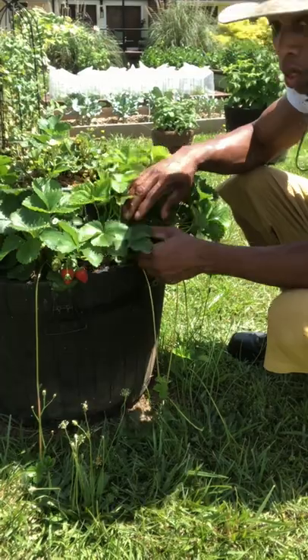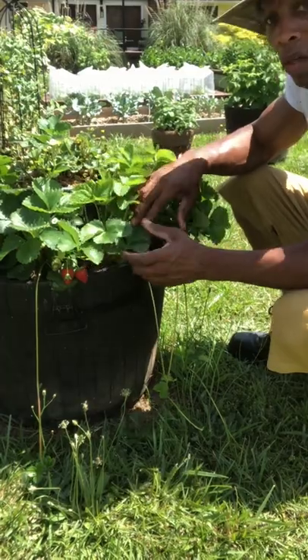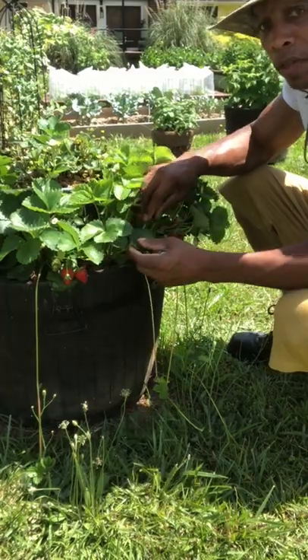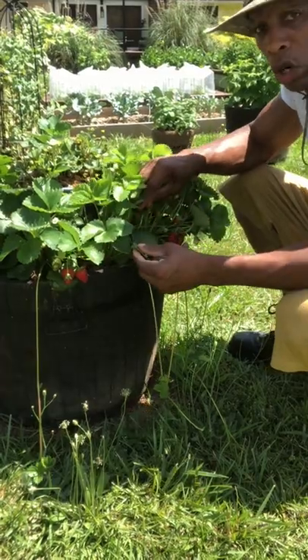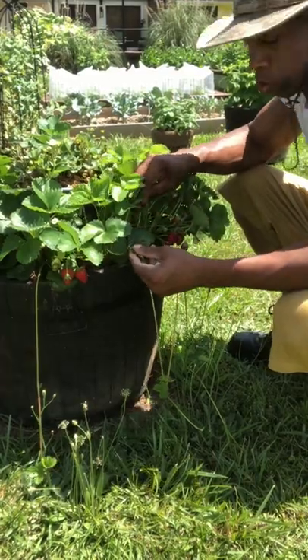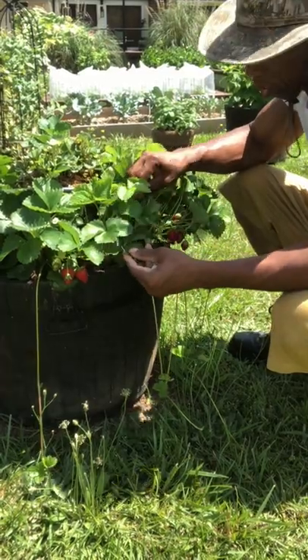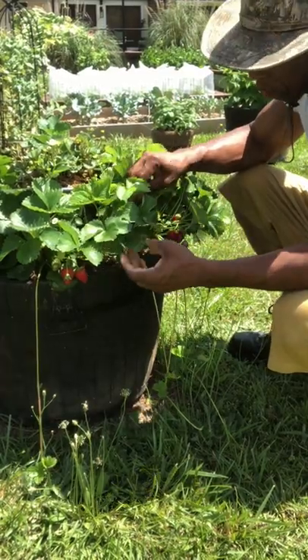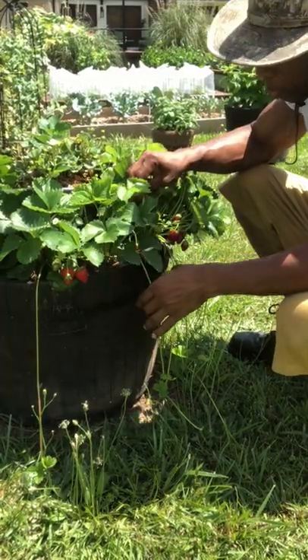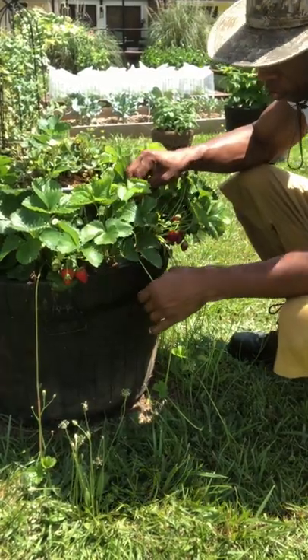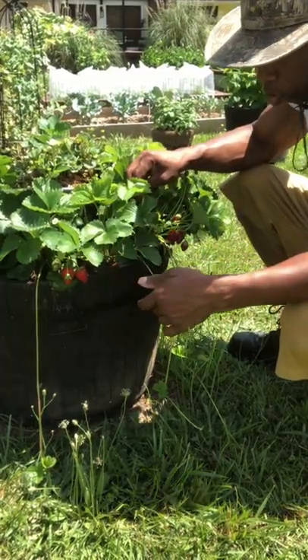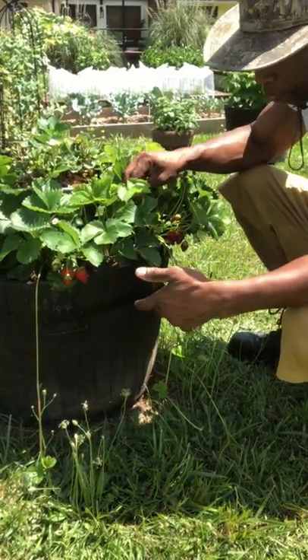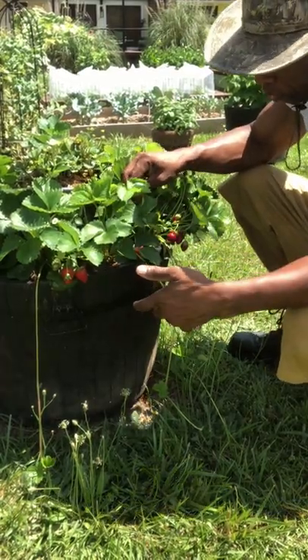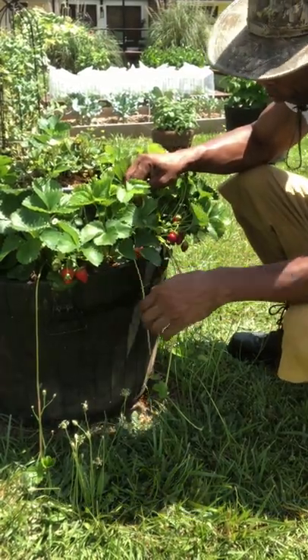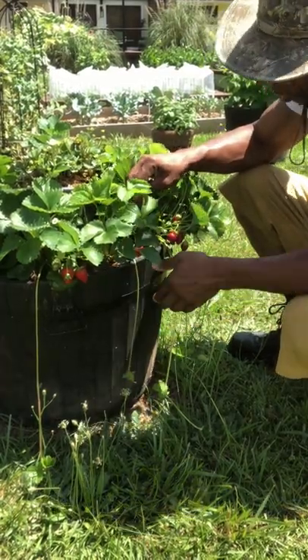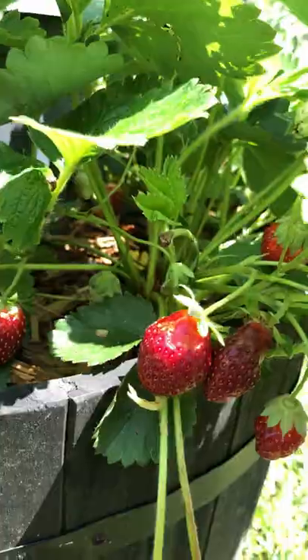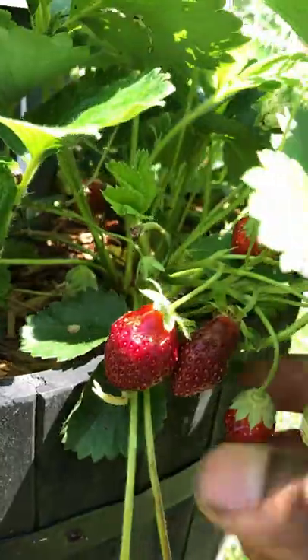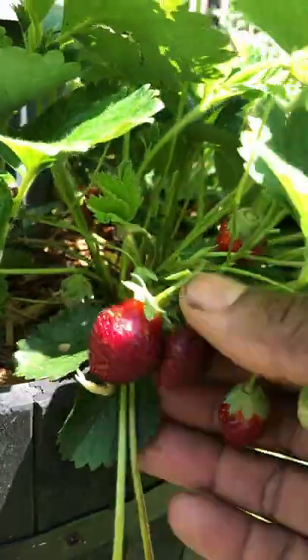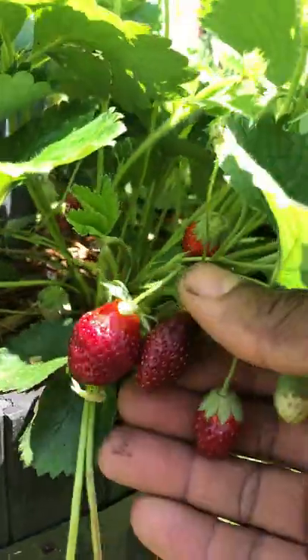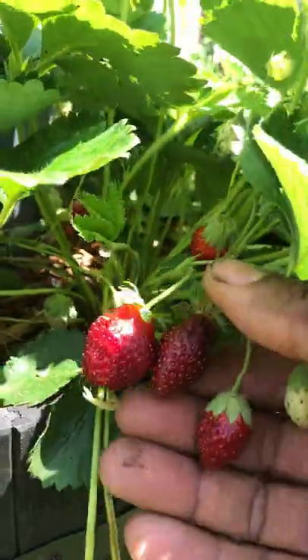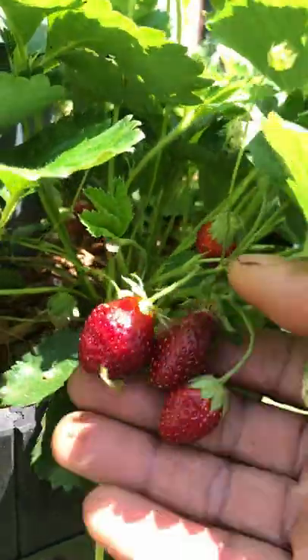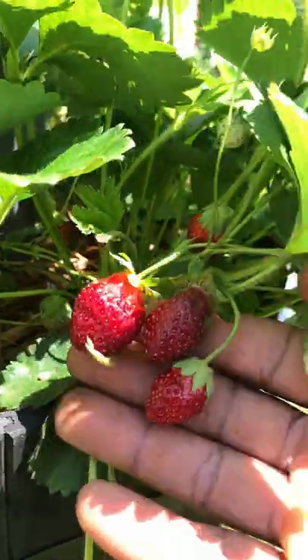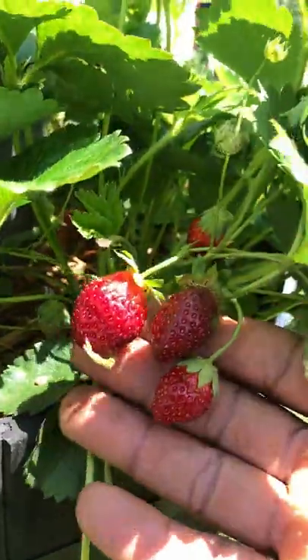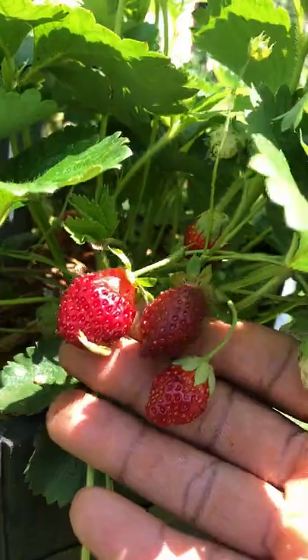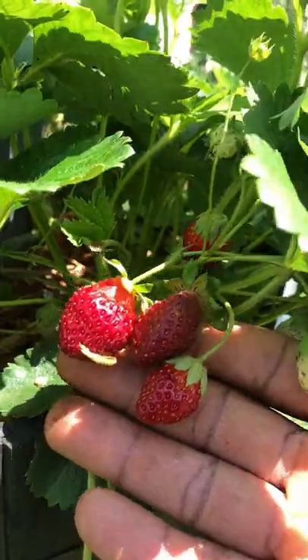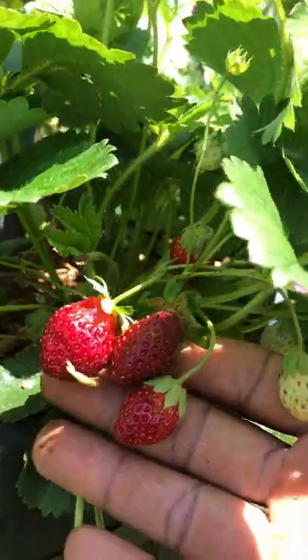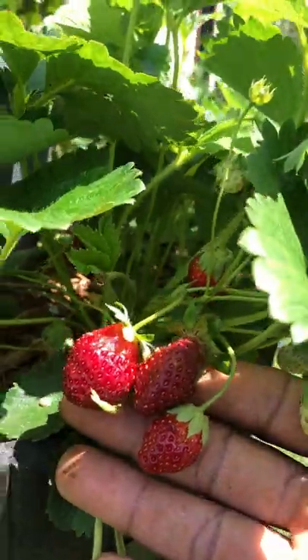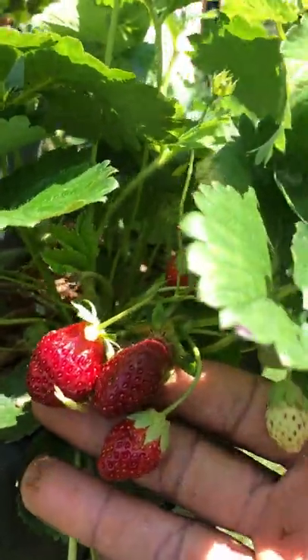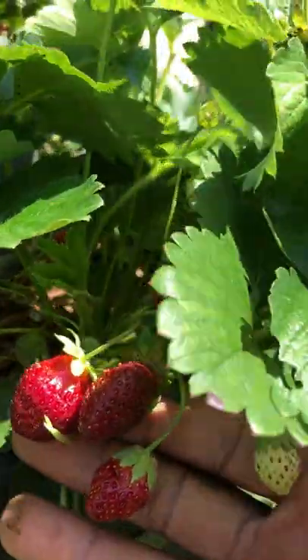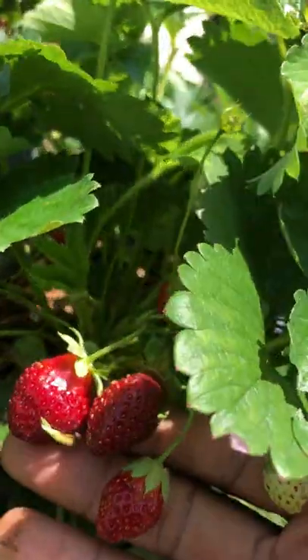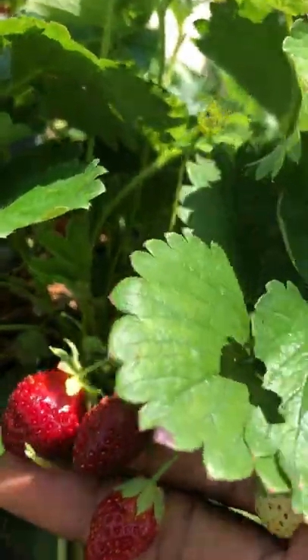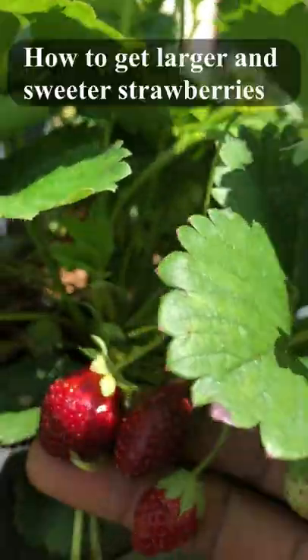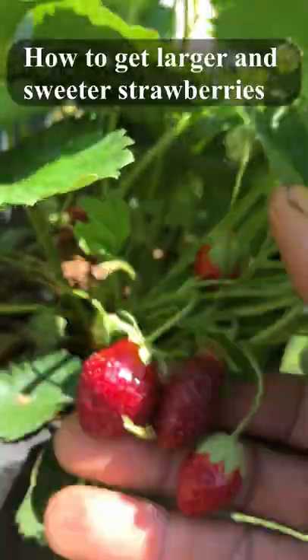These are Ozark ever-bearing strawberries. That old saying goes, the darker the berry, the sweeter the juice.